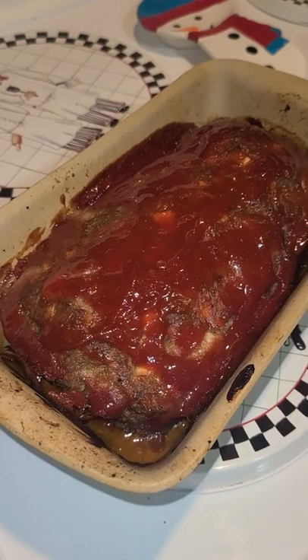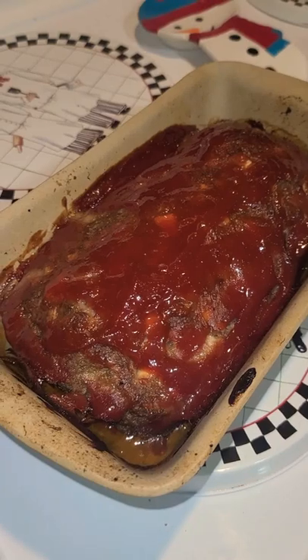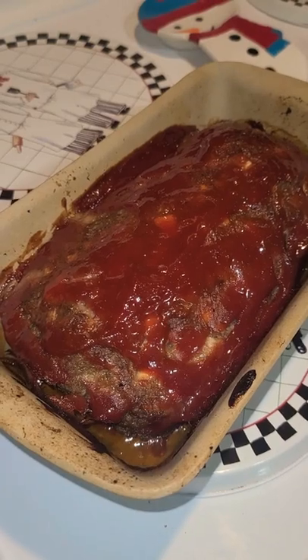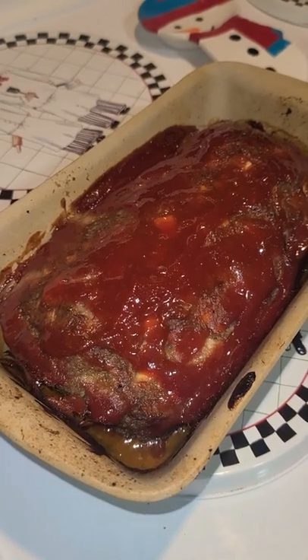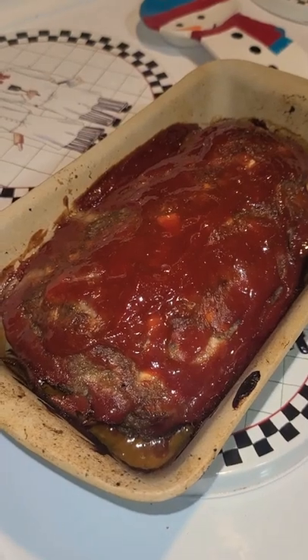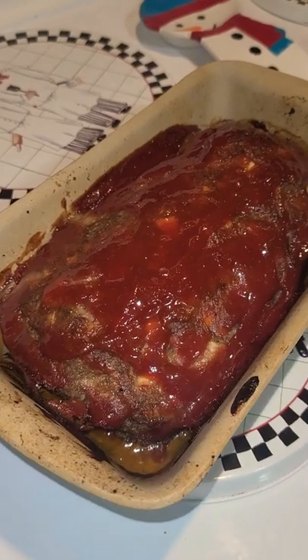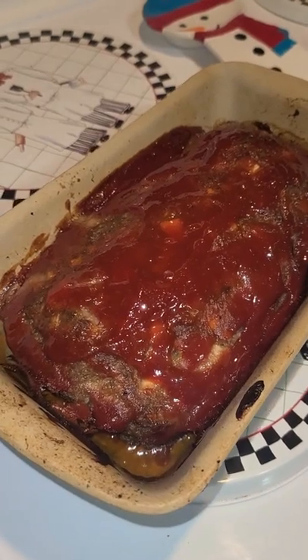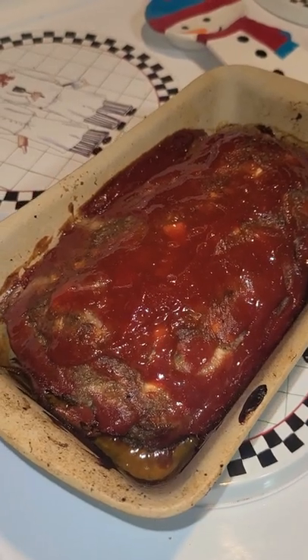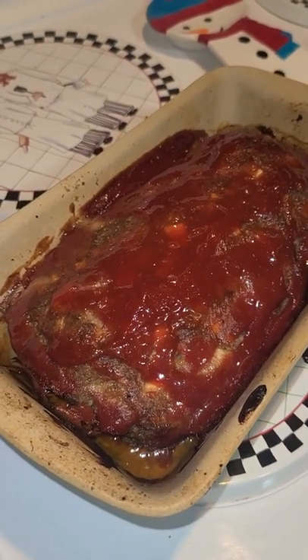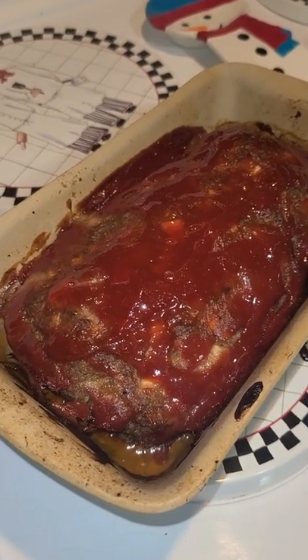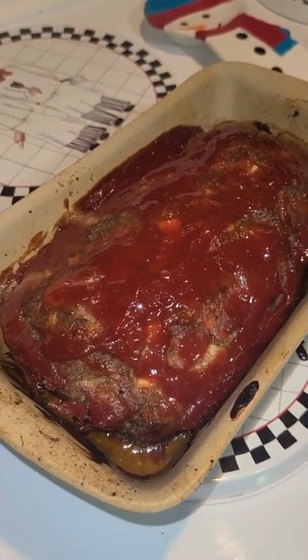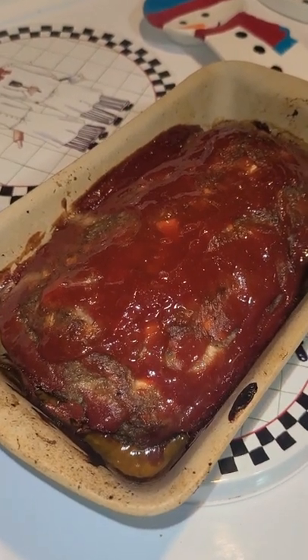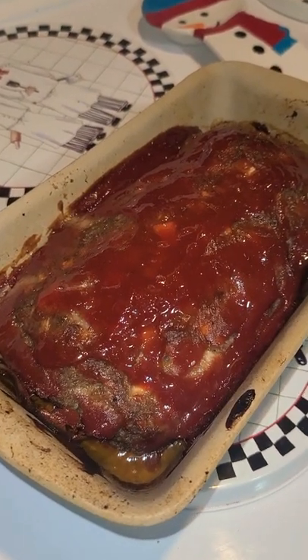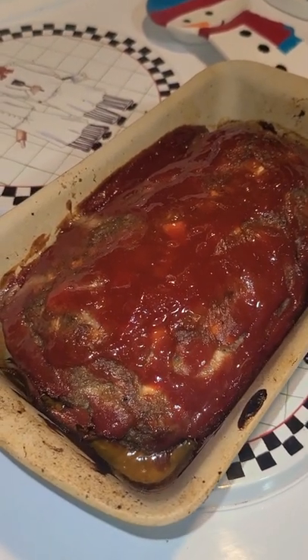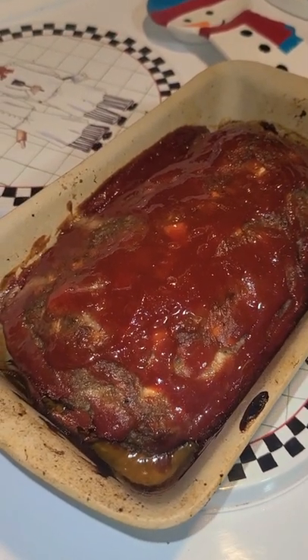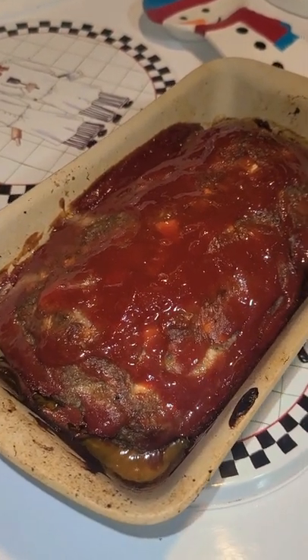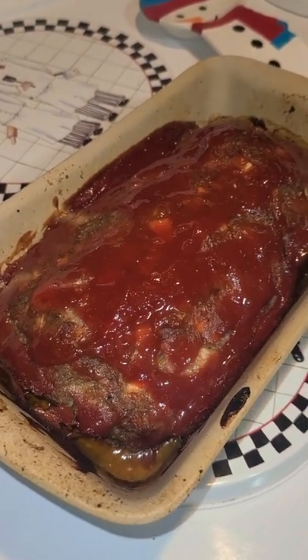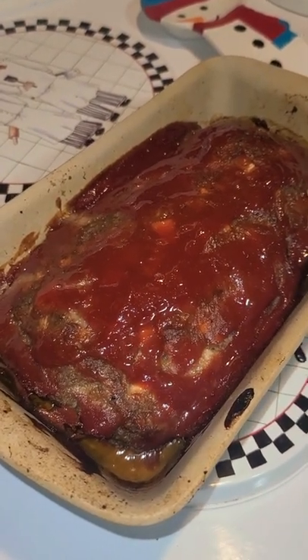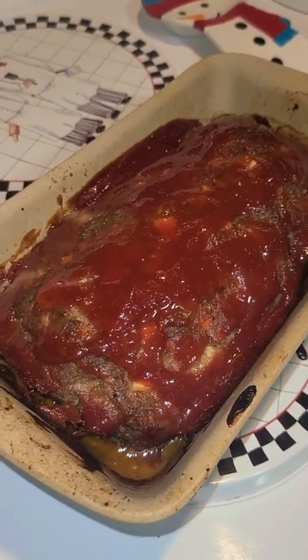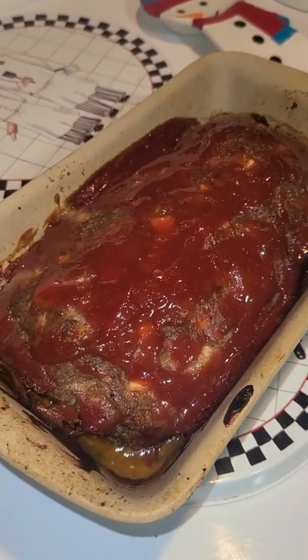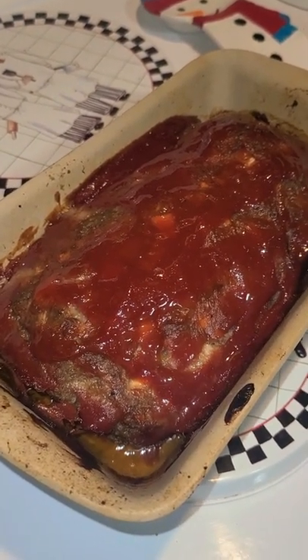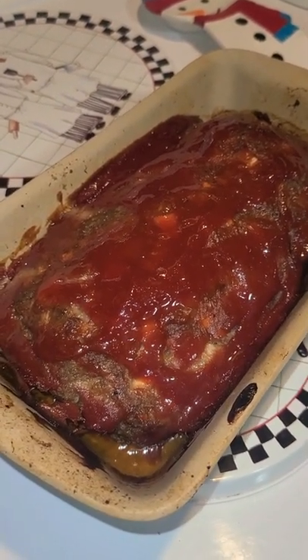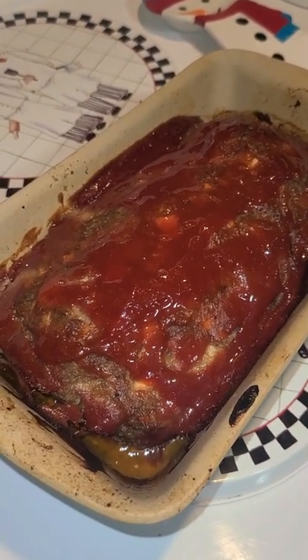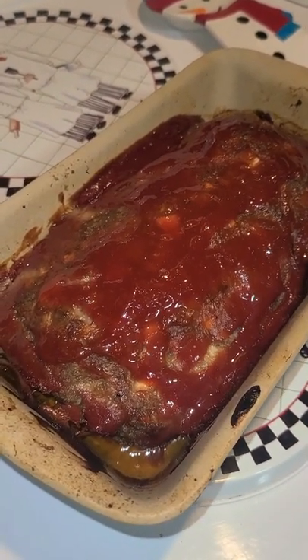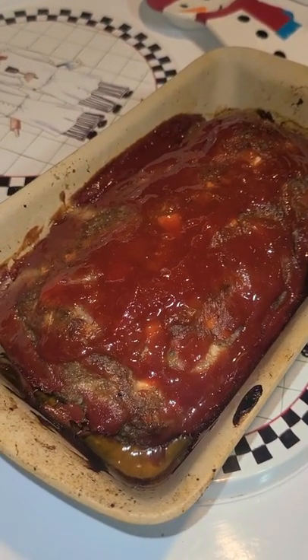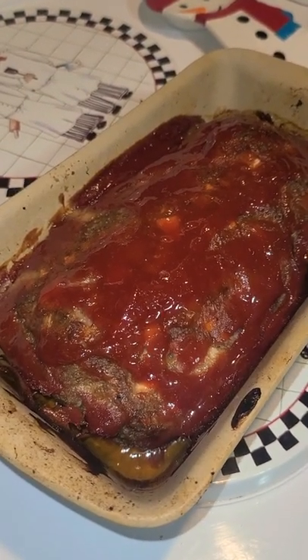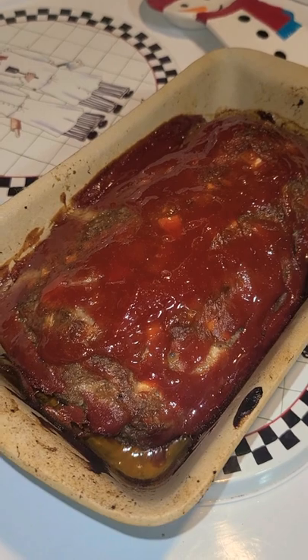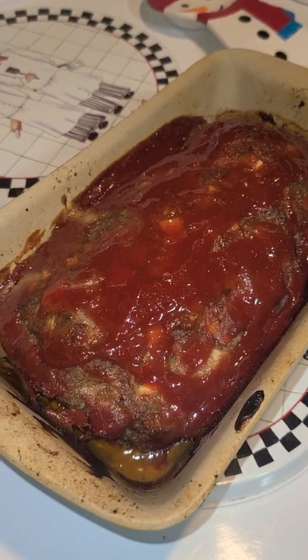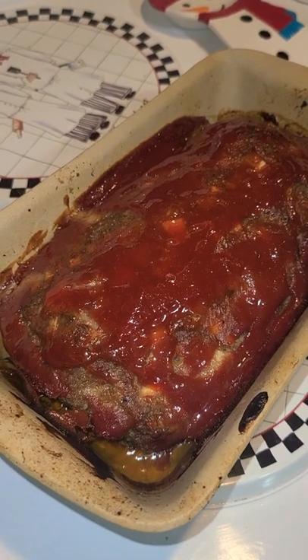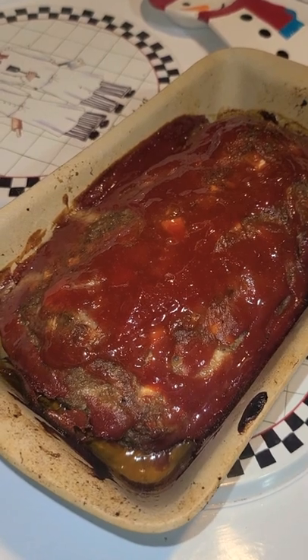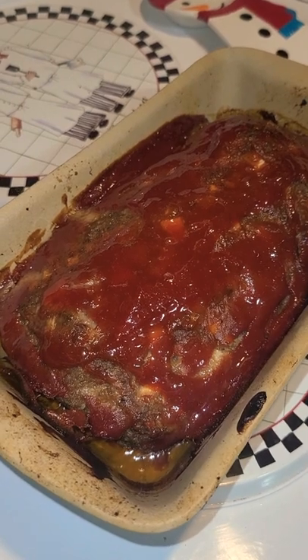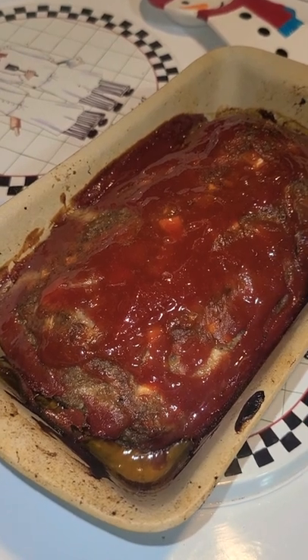Hey guys, happy Saturday! Coming at you with another easy meal idea. We did meatloaf for dinner.